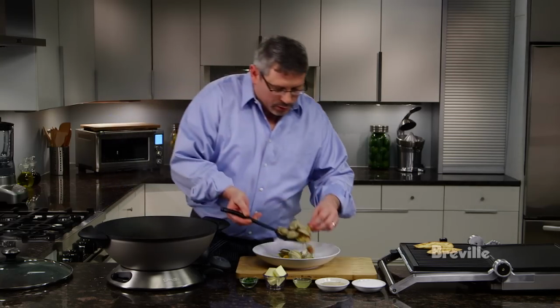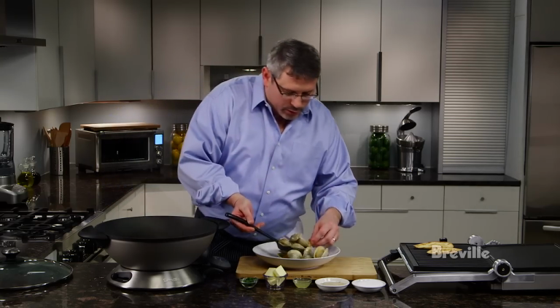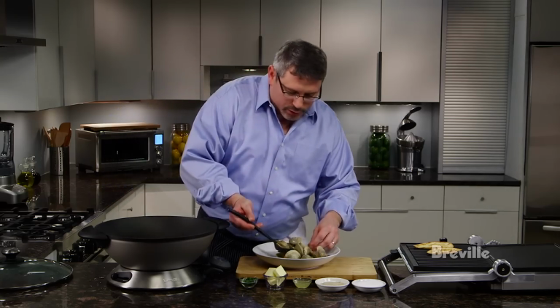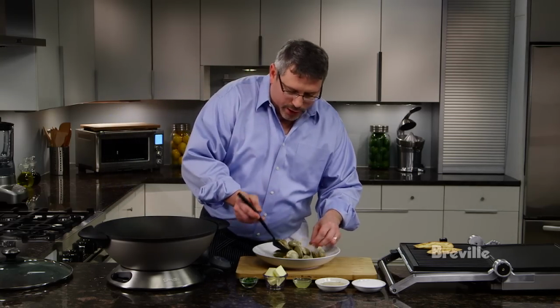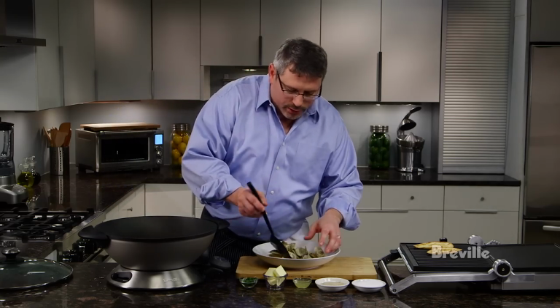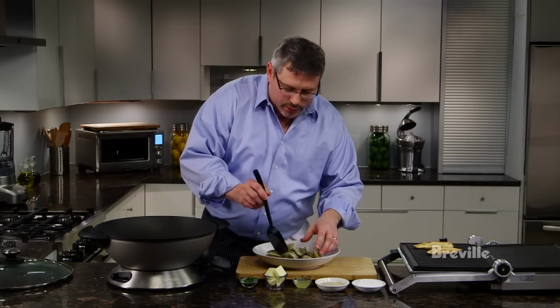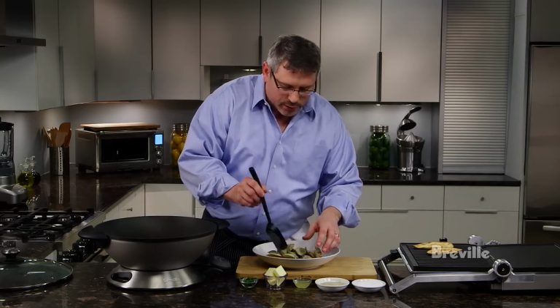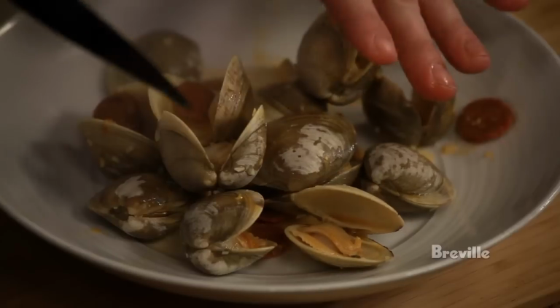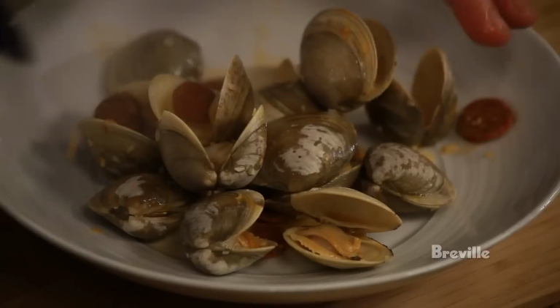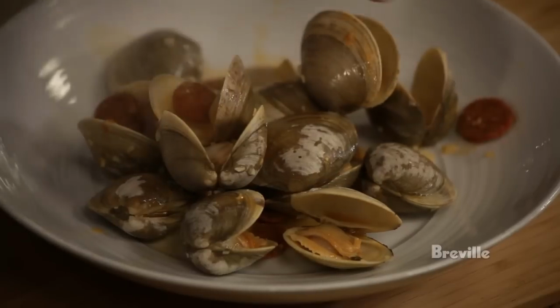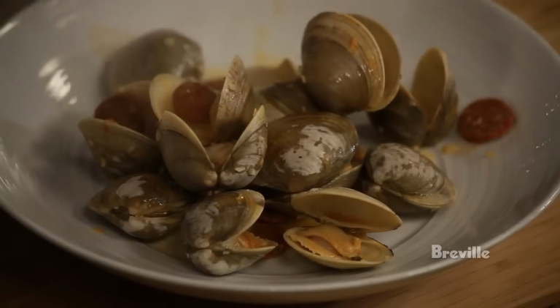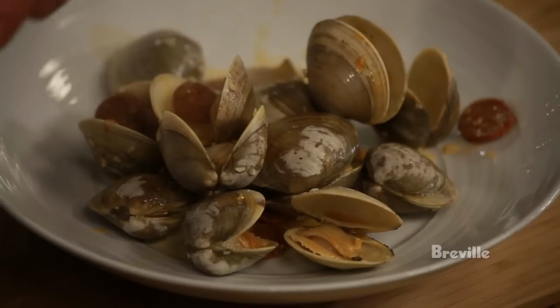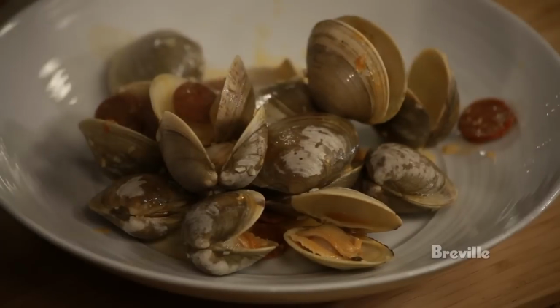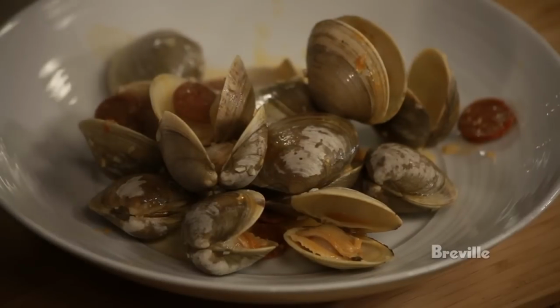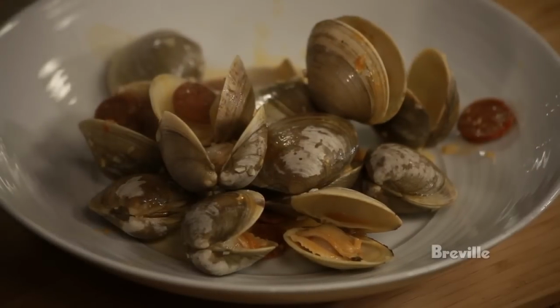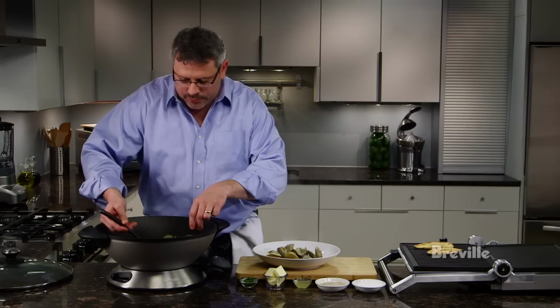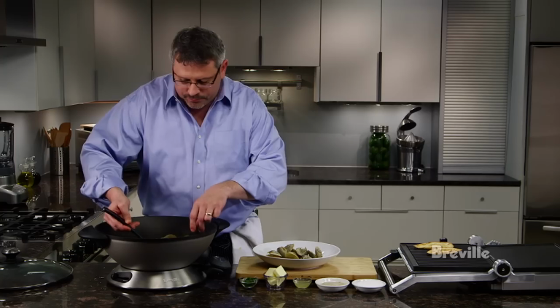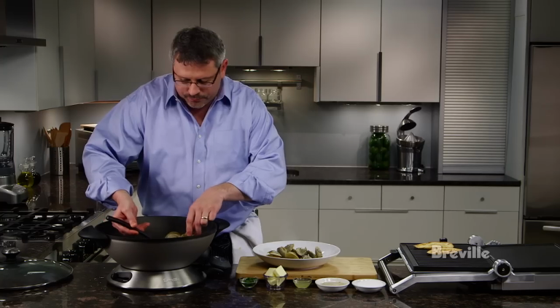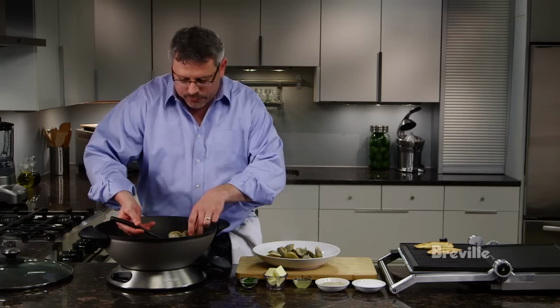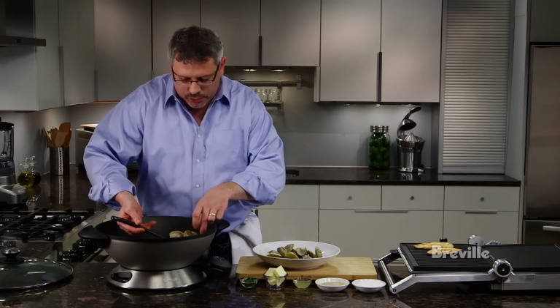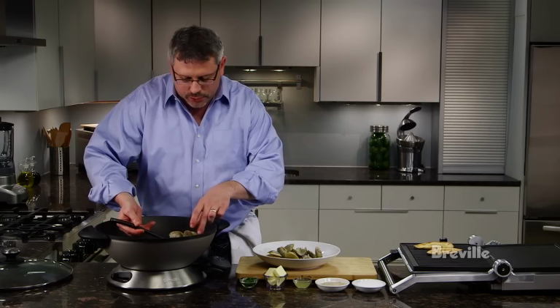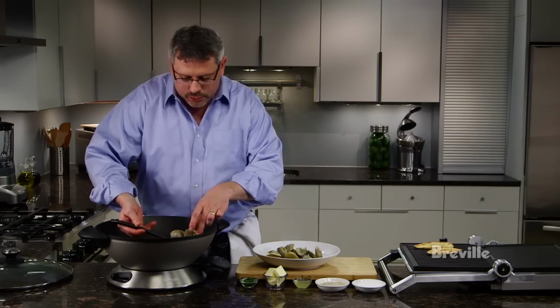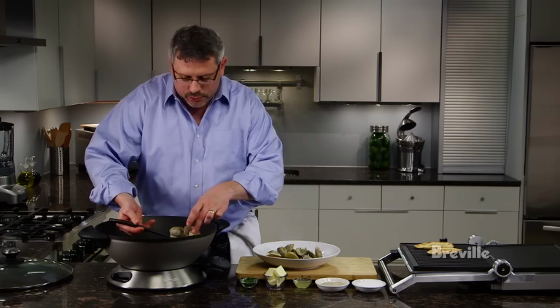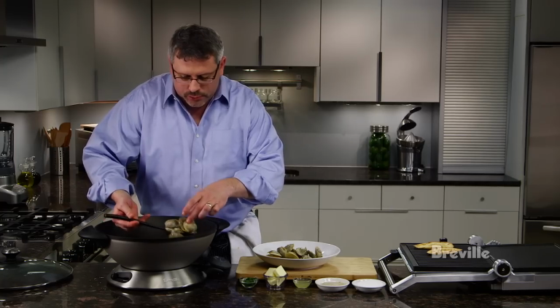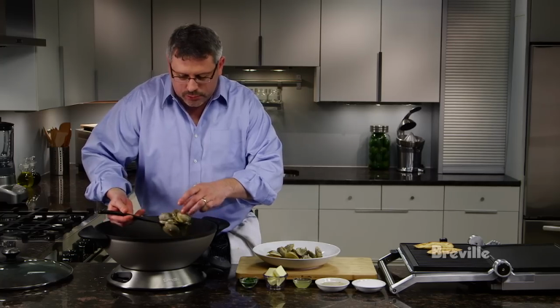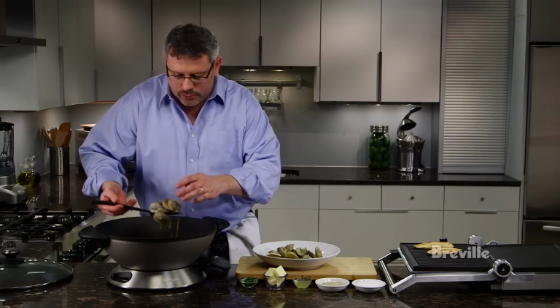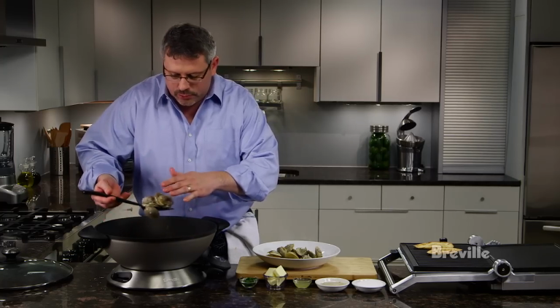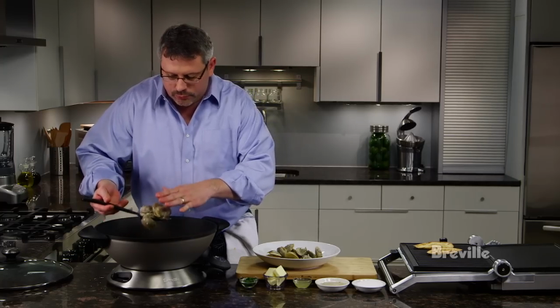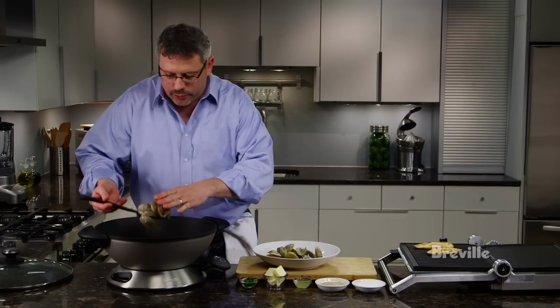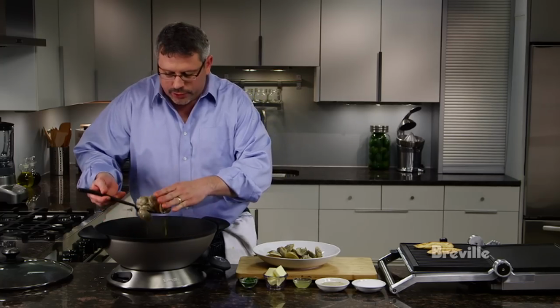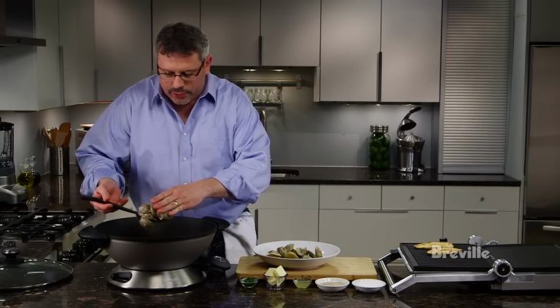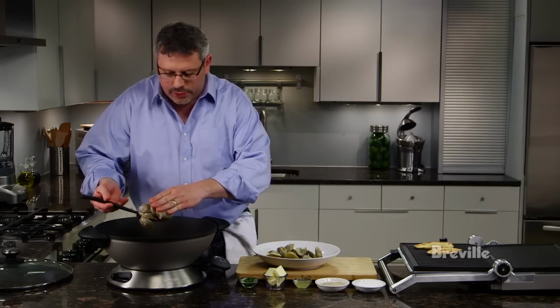This is a great dish in the summertime. It's really easy and really delicious.